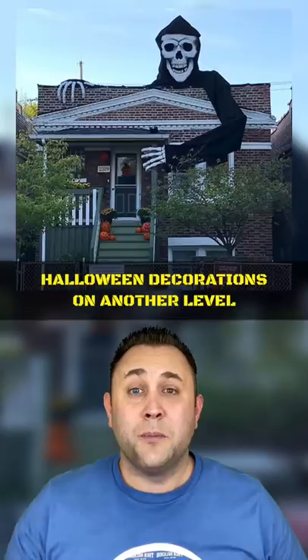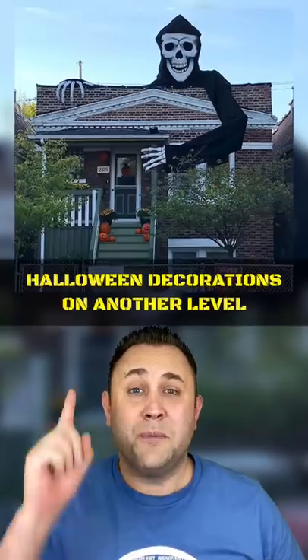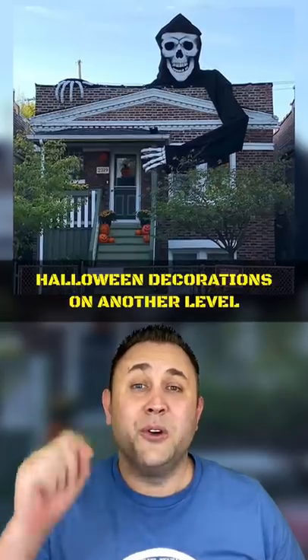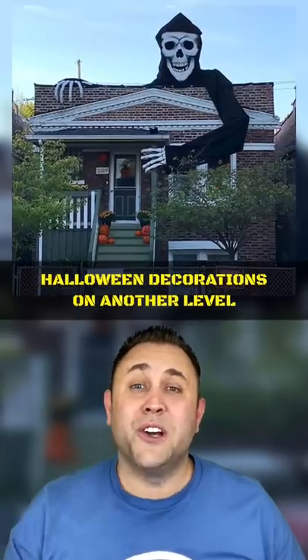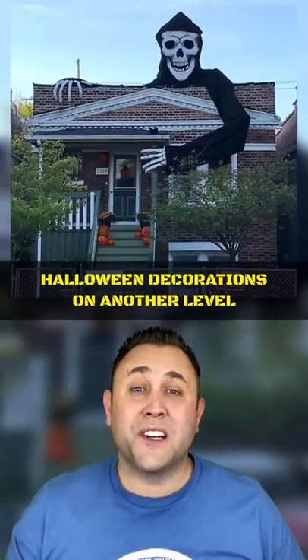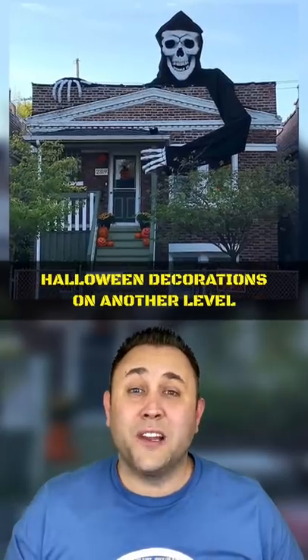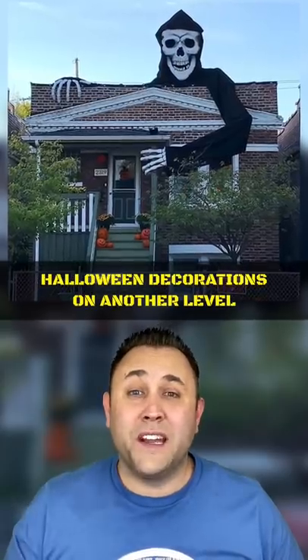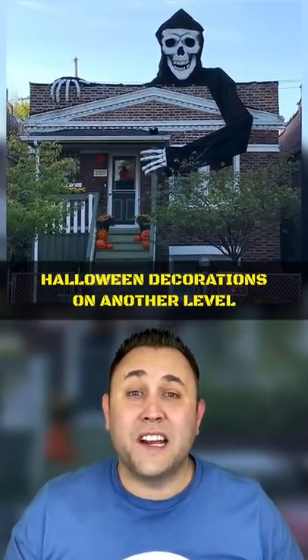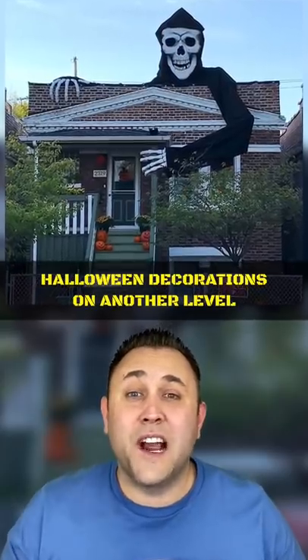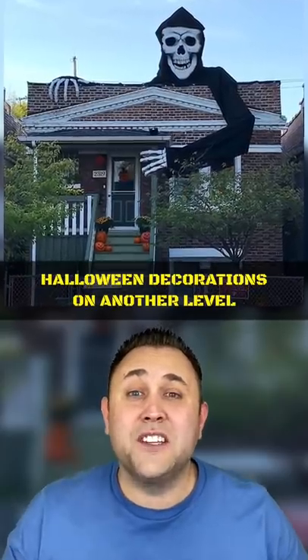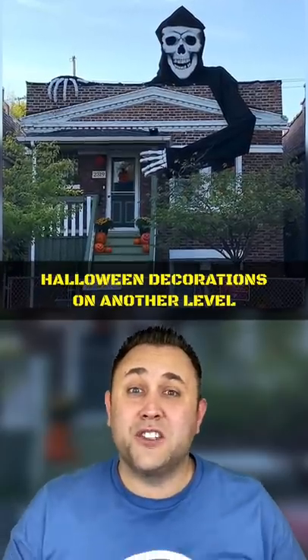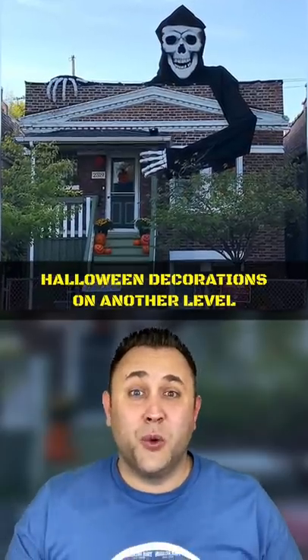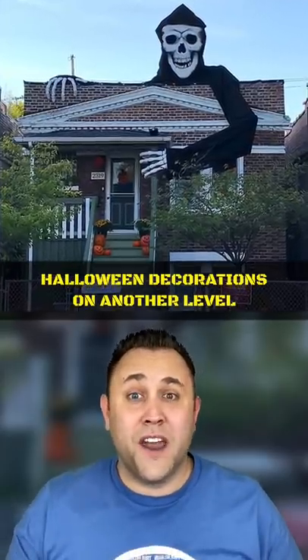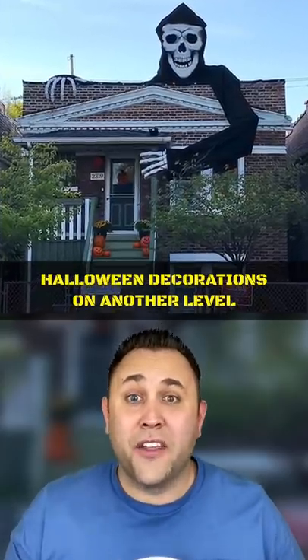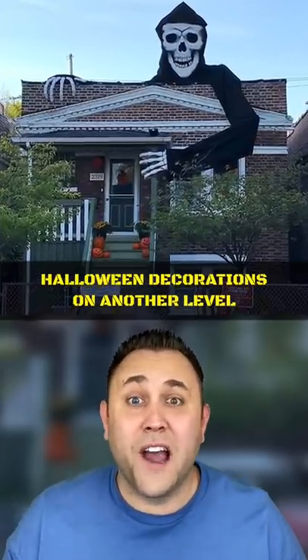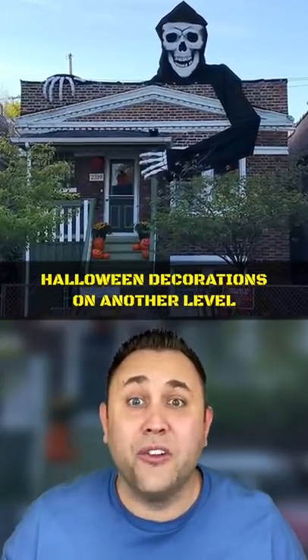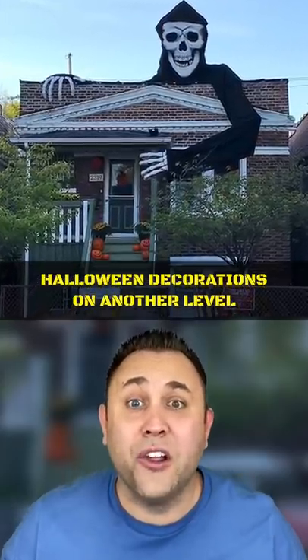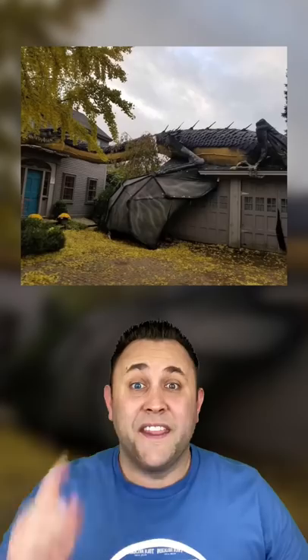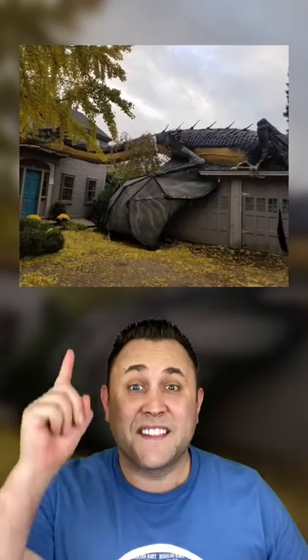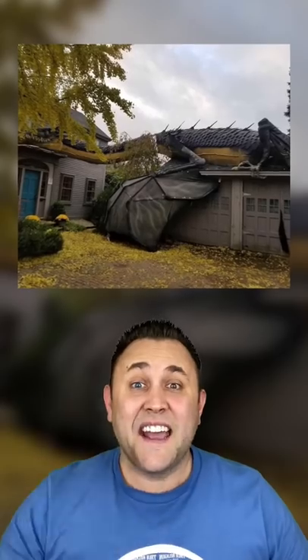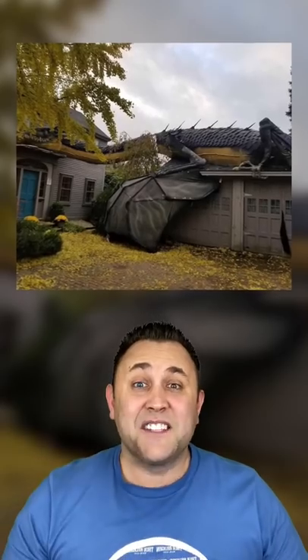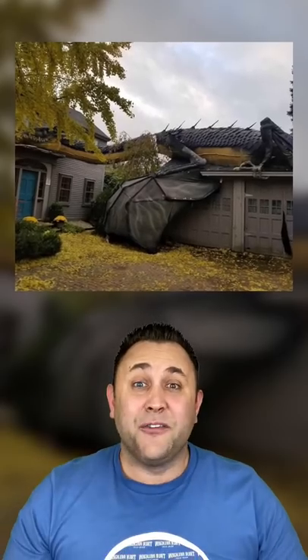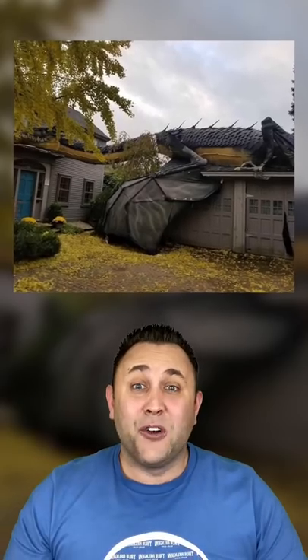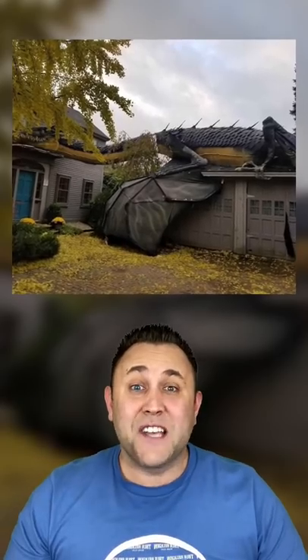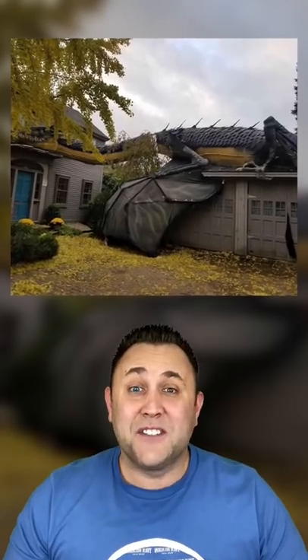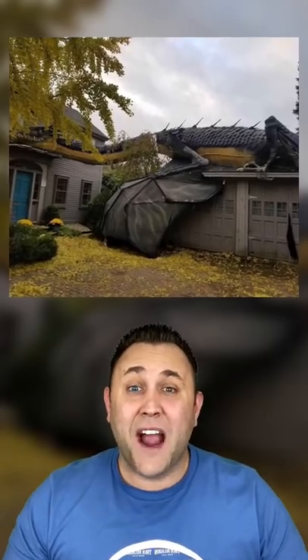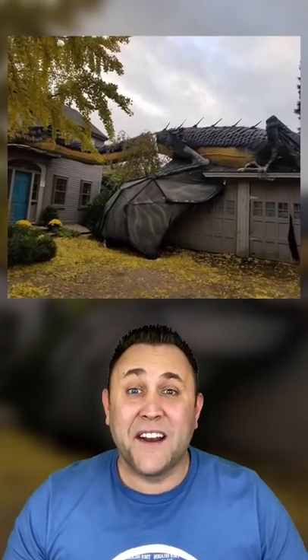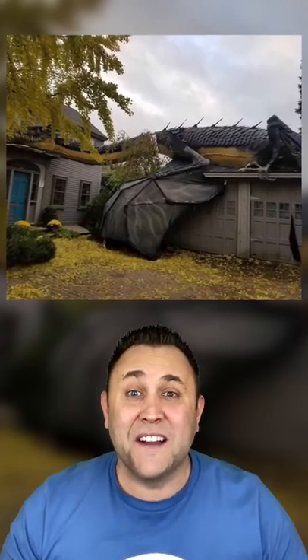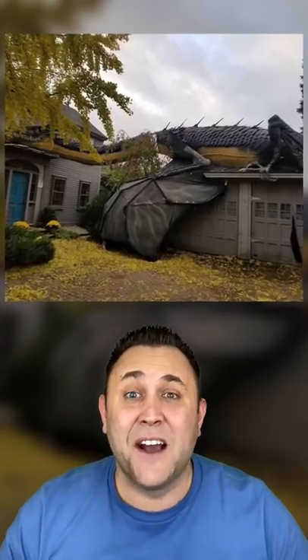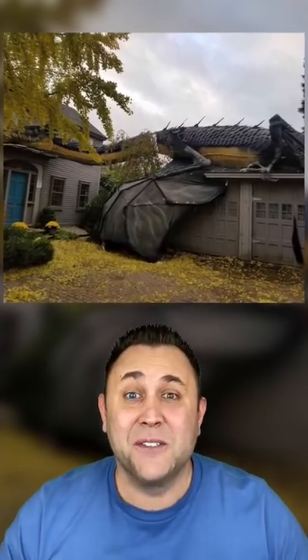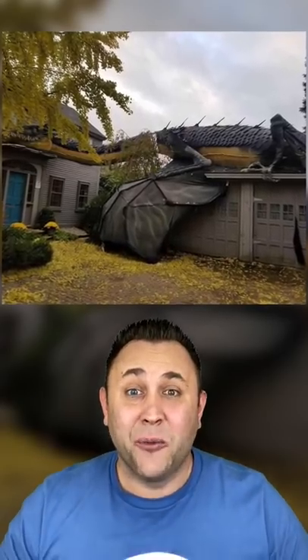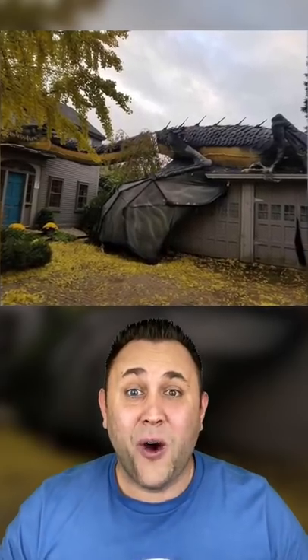People who took their Halloween decorations to another level. This guy has a full-size dragon on his house. Whoa!